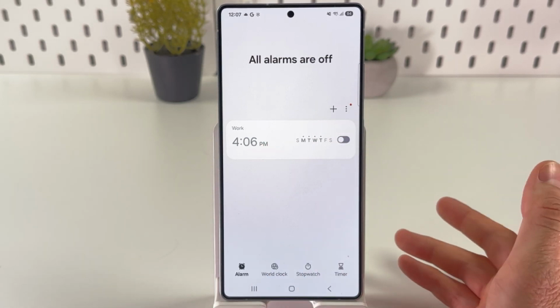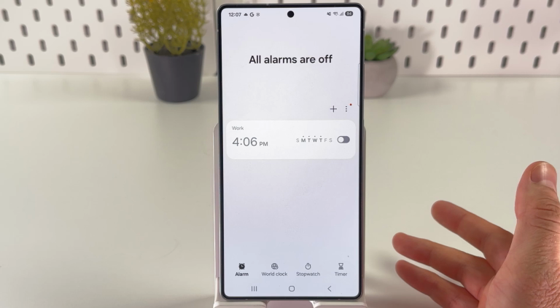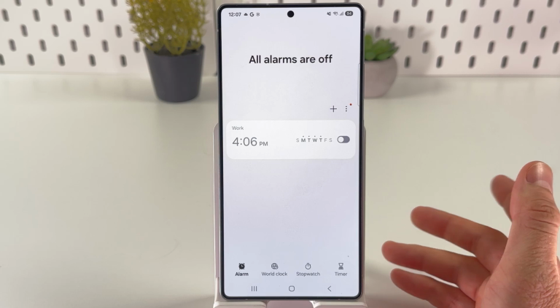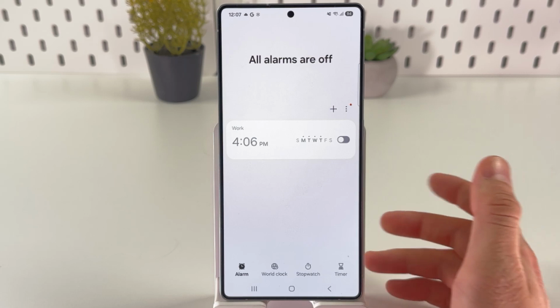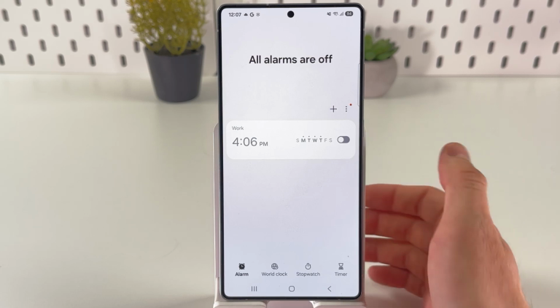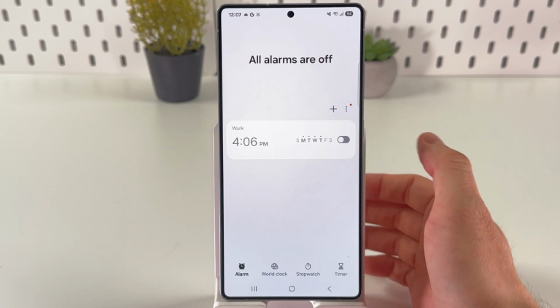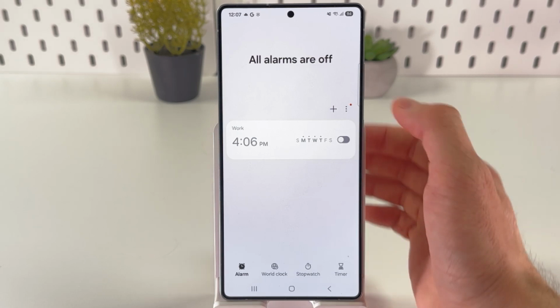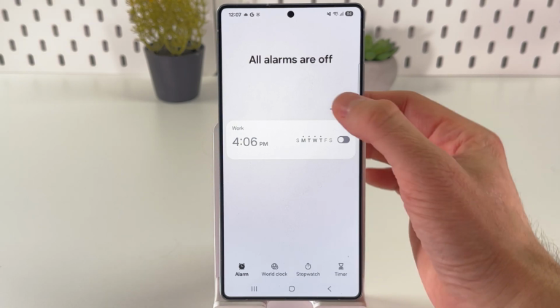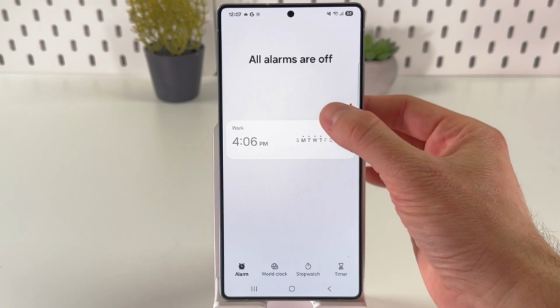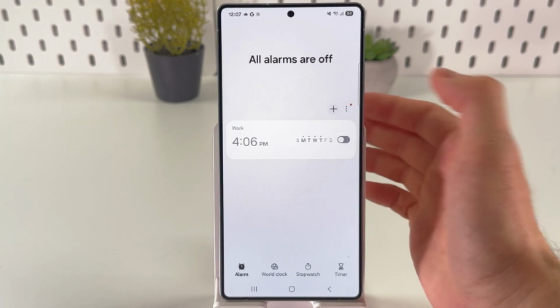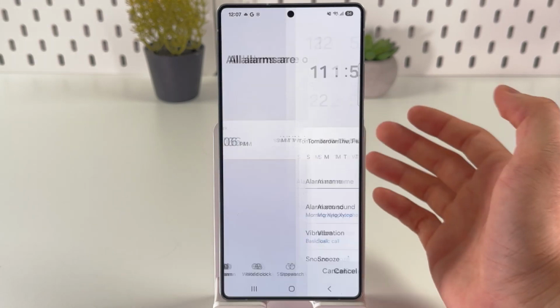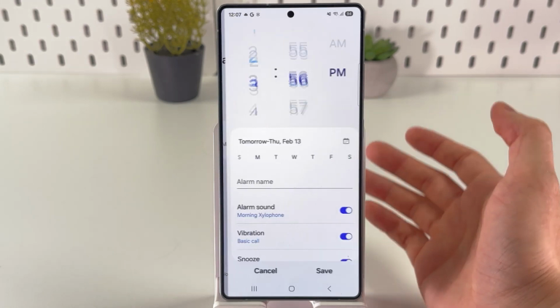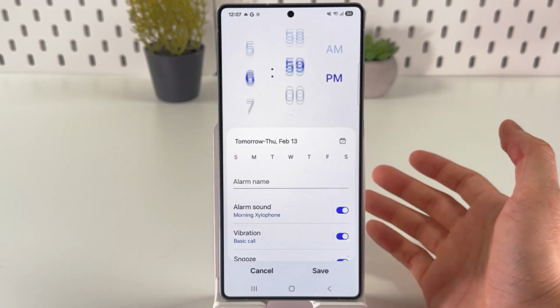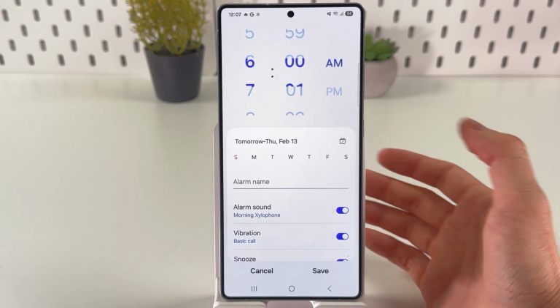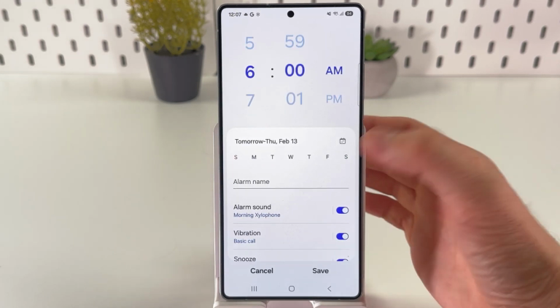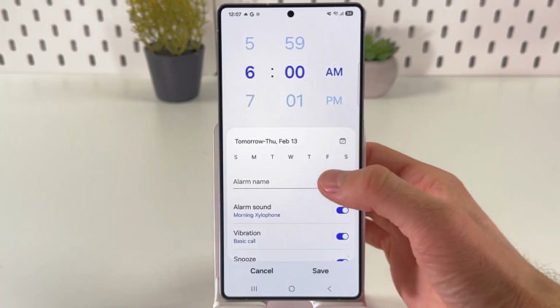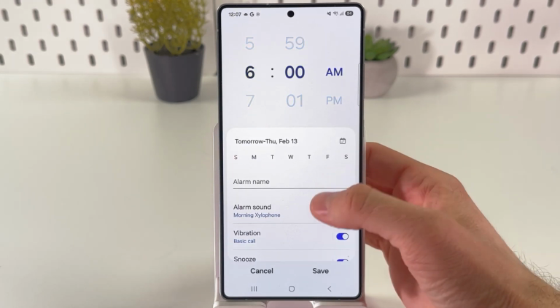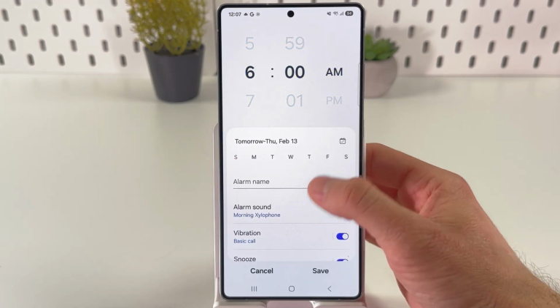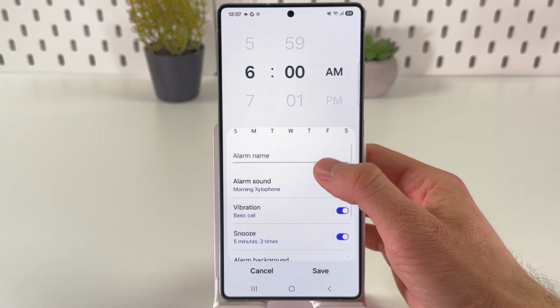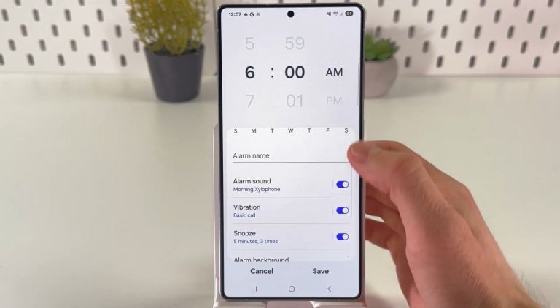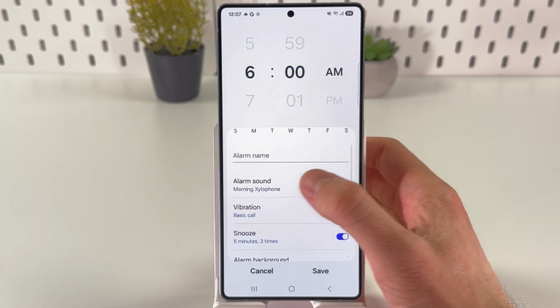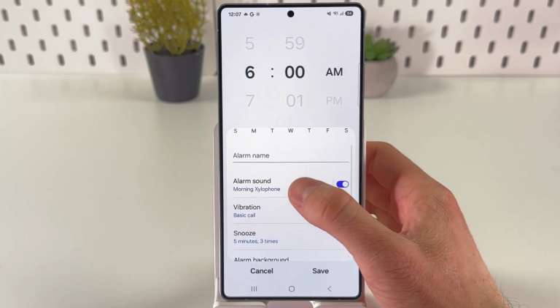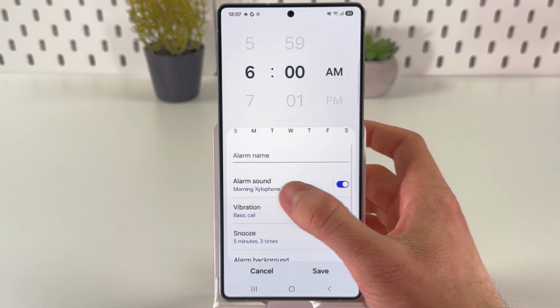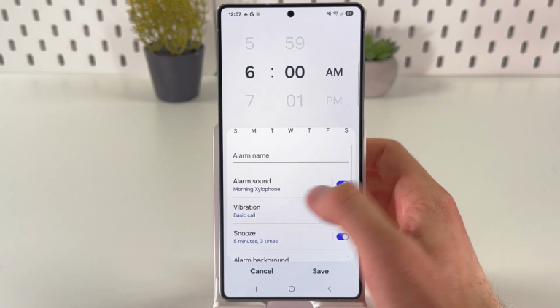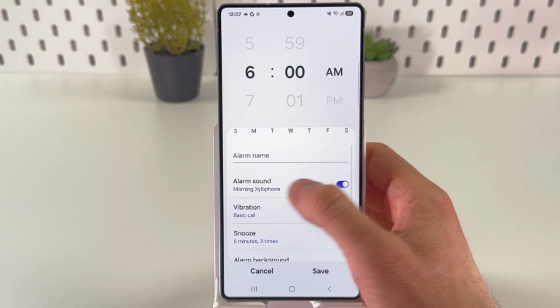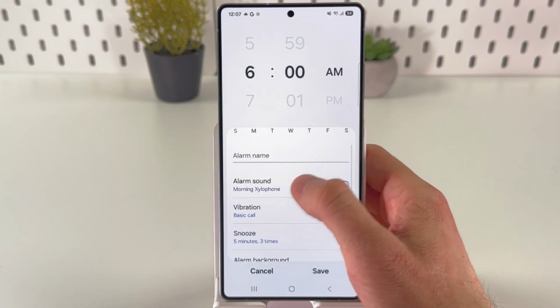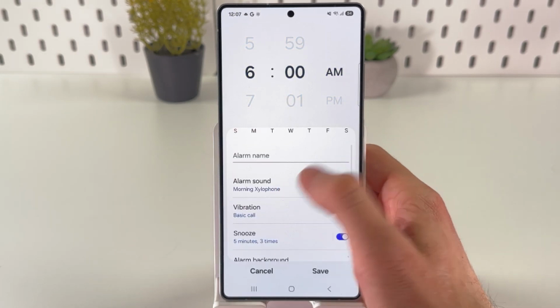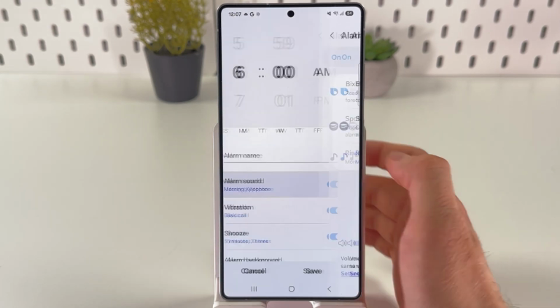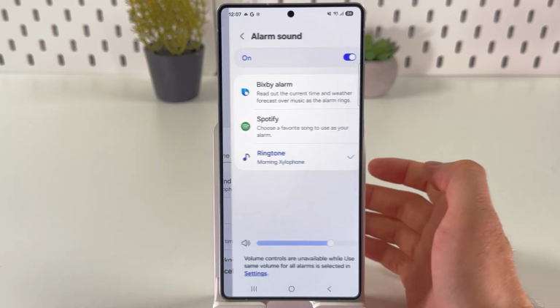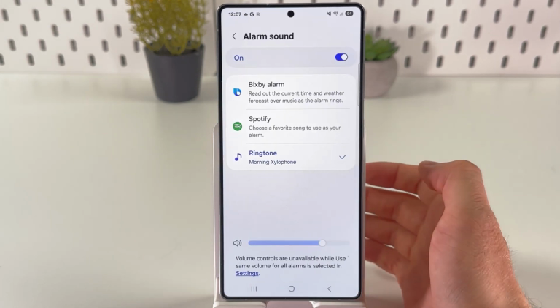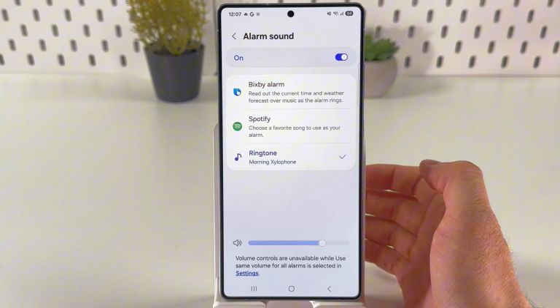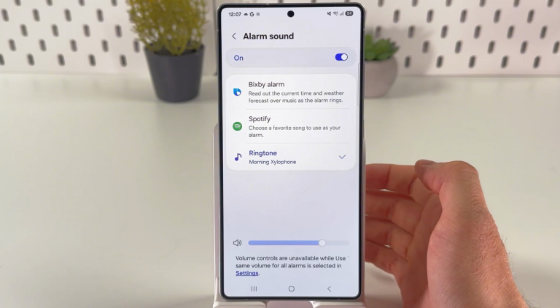It doesn't matter, so I'll use a new one. Now choose your alarm sound right here.